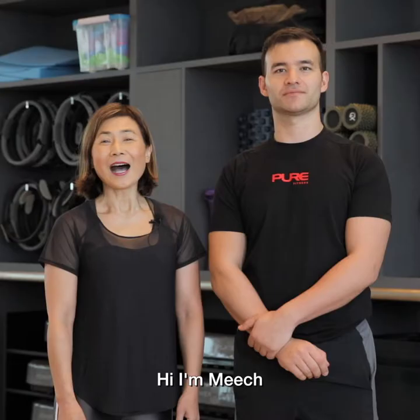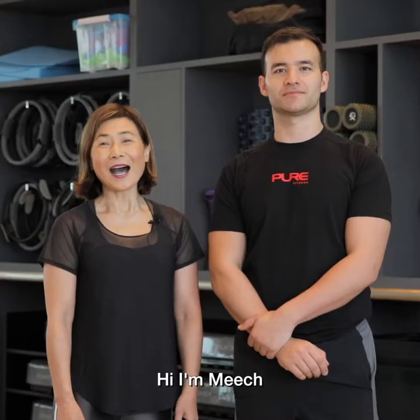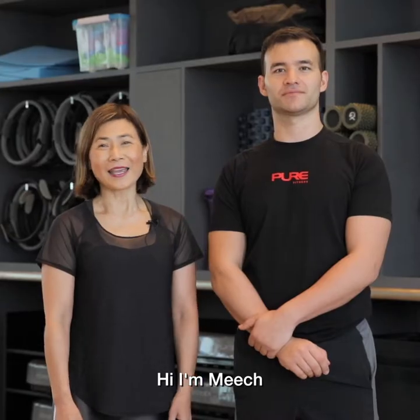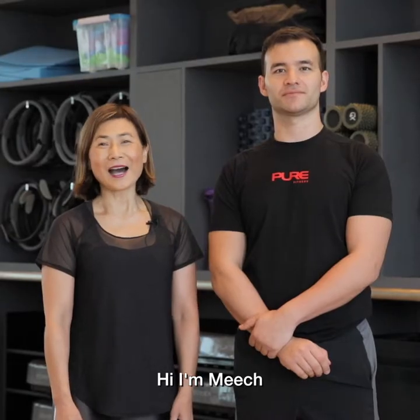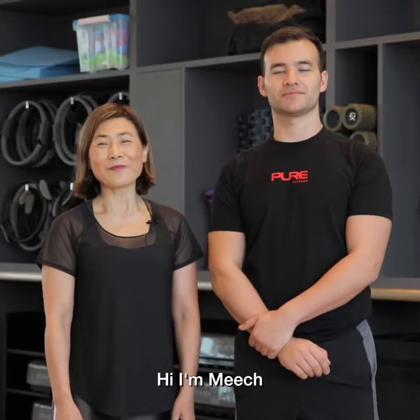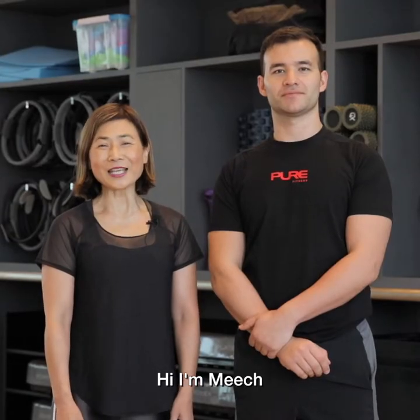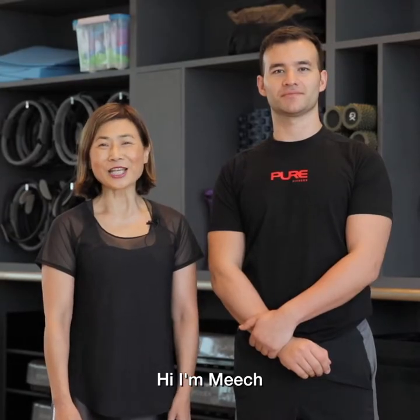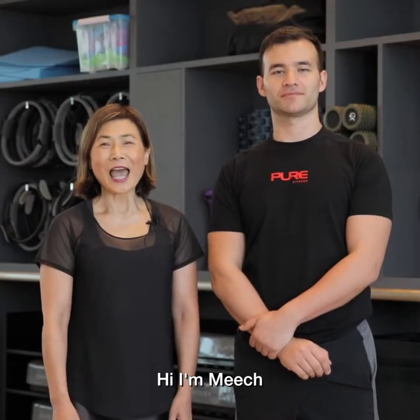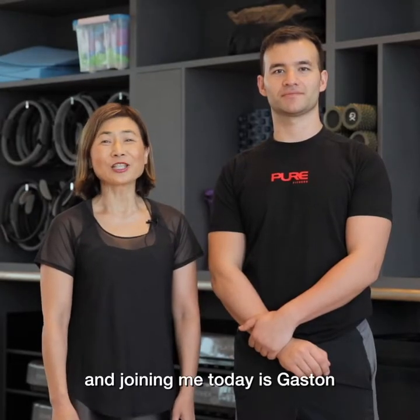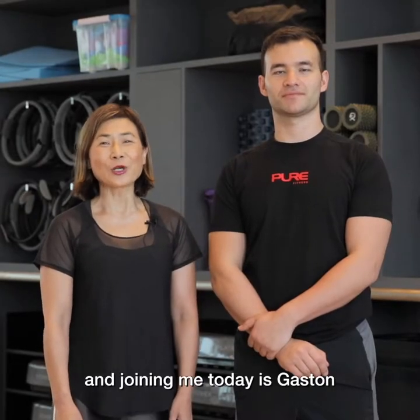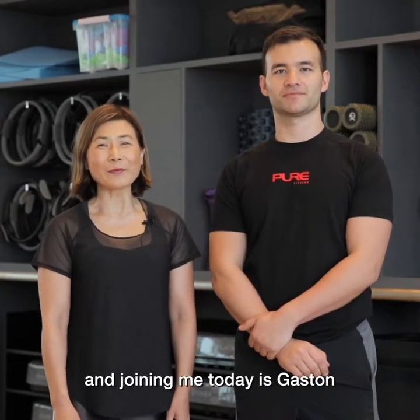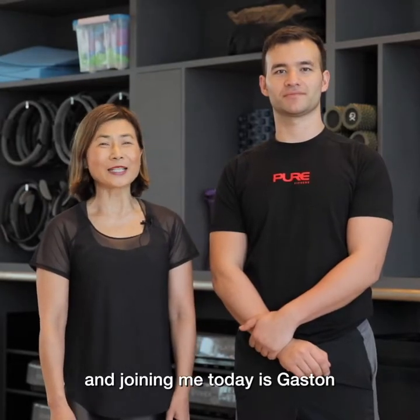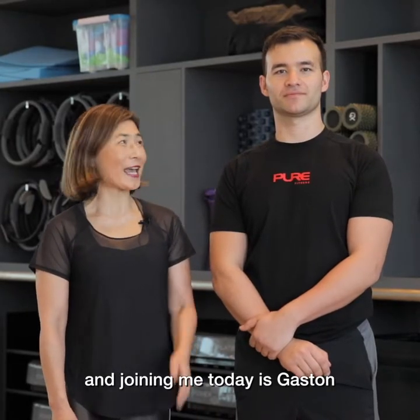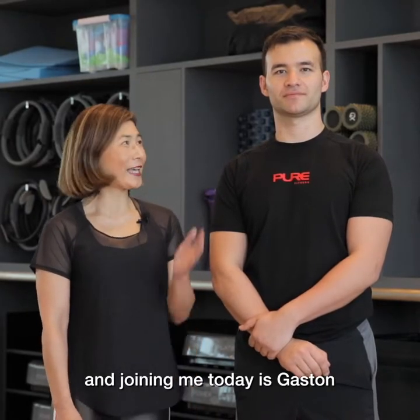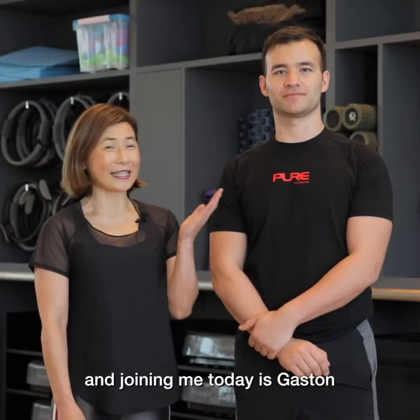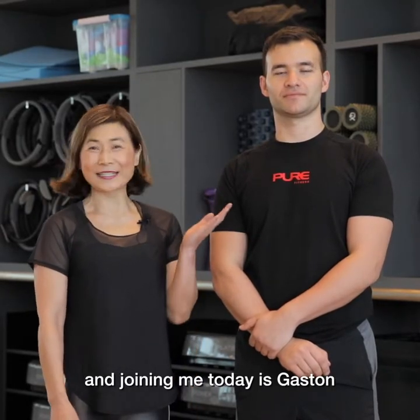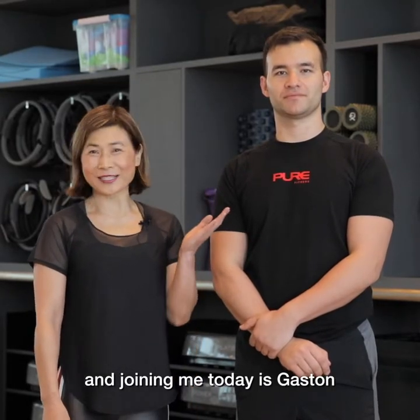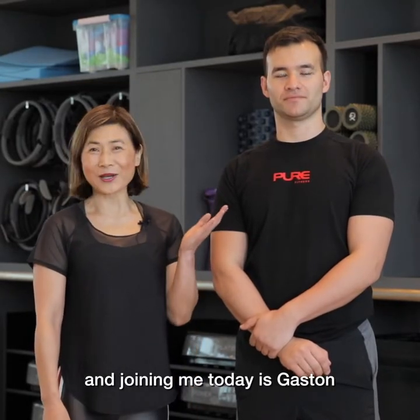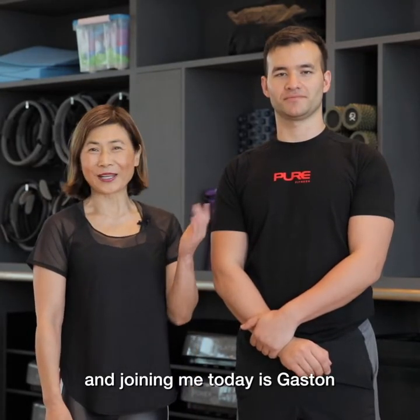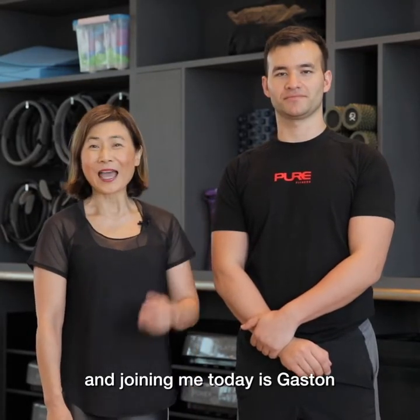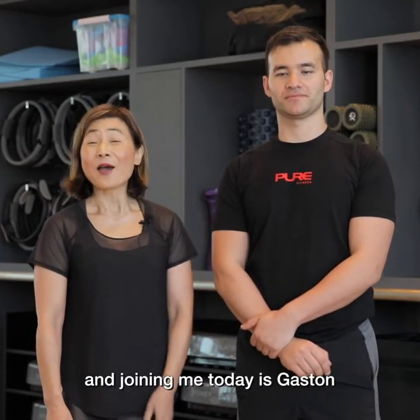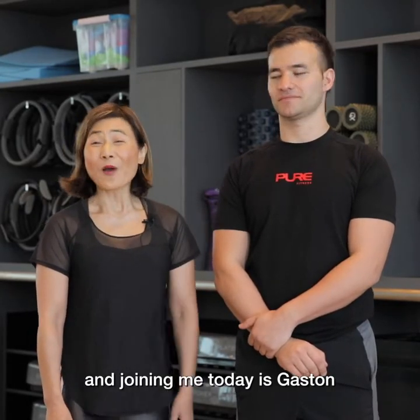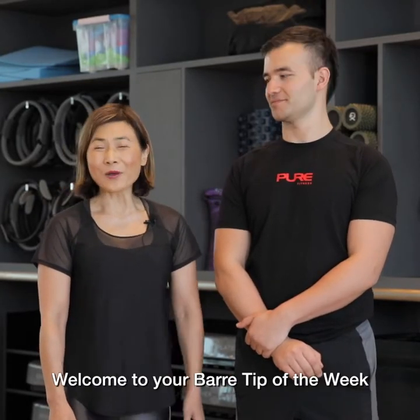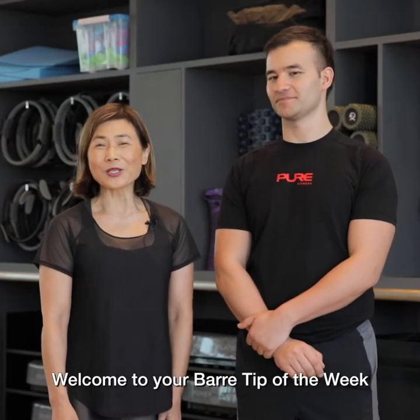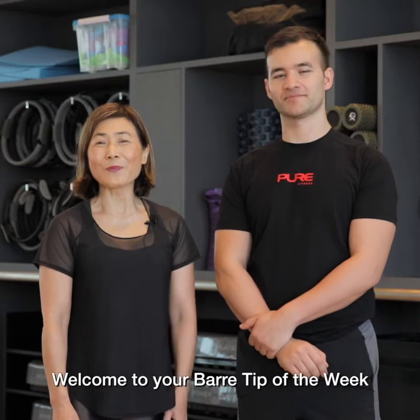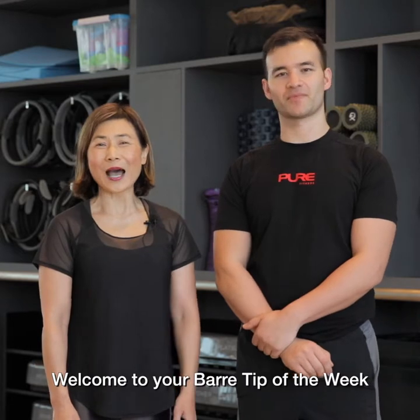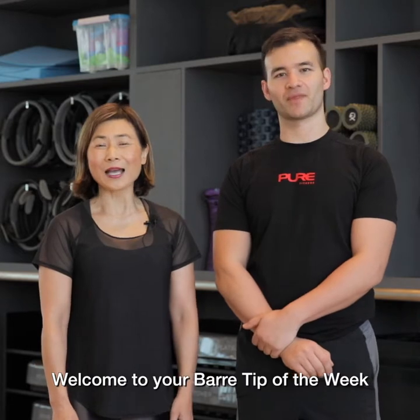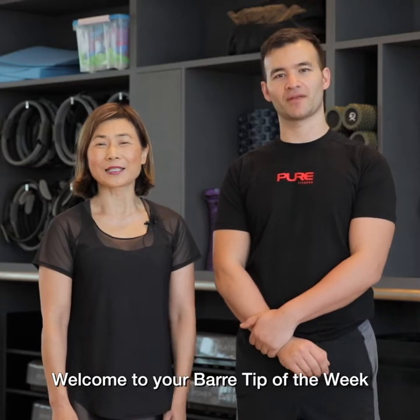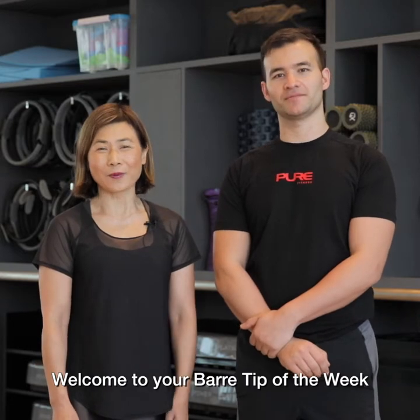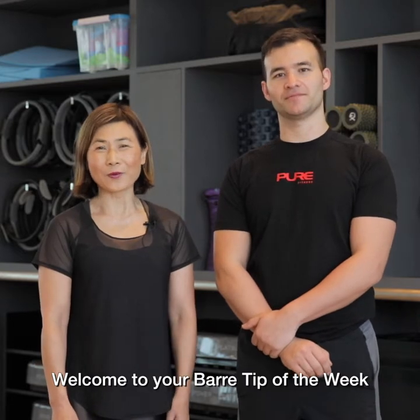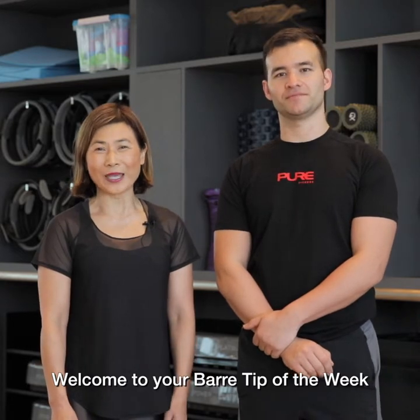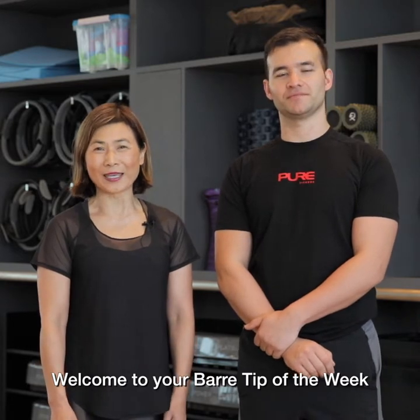Hi, I'm Meech and joining me today is Gaston. Welcome to your bar tip of the week.